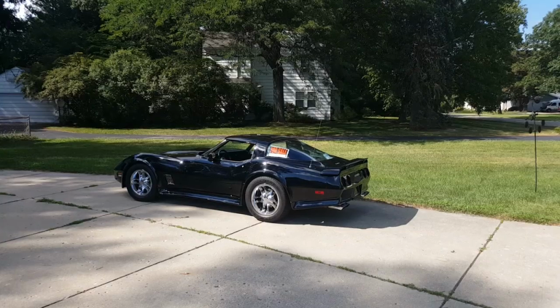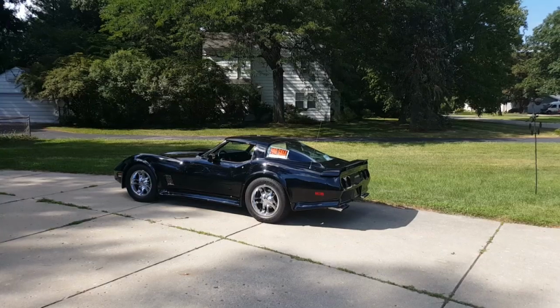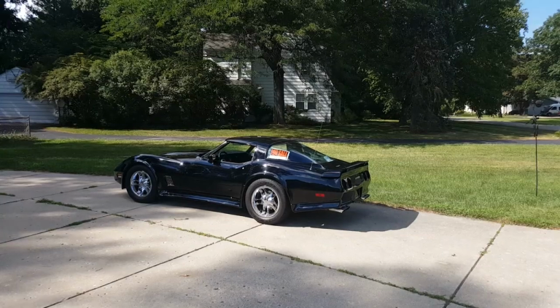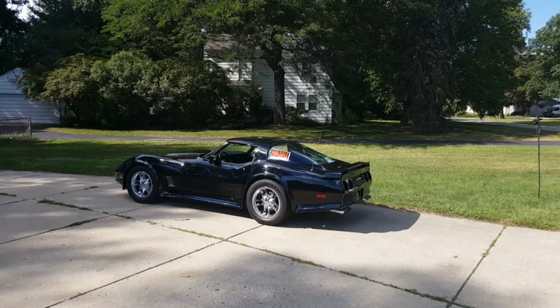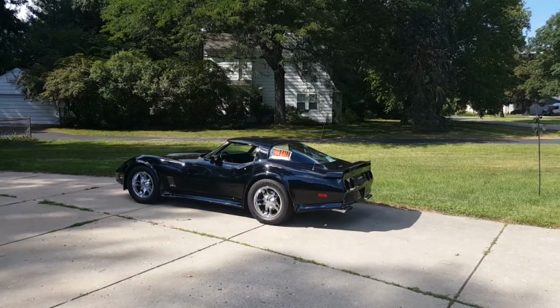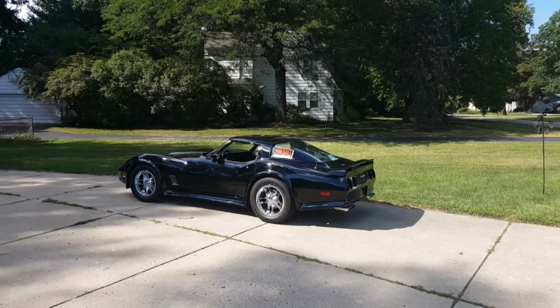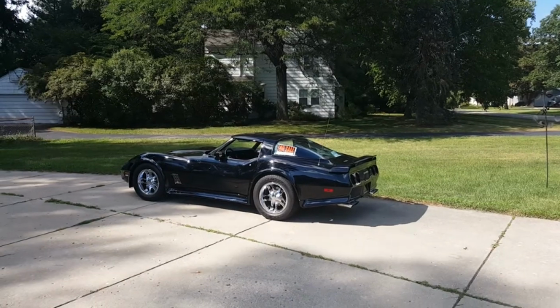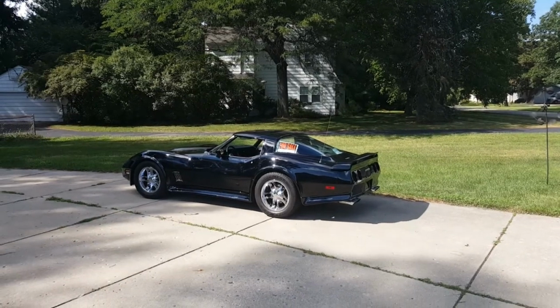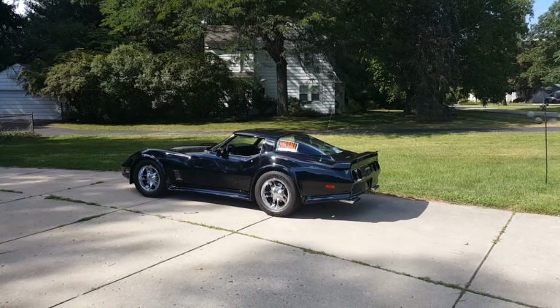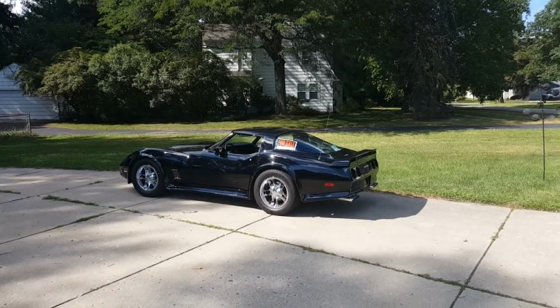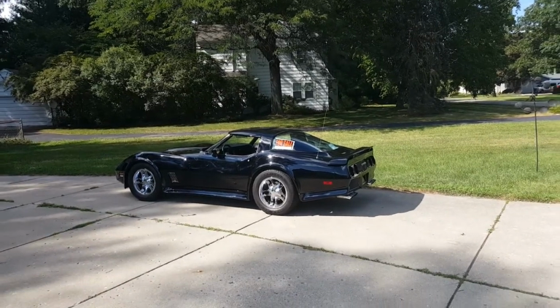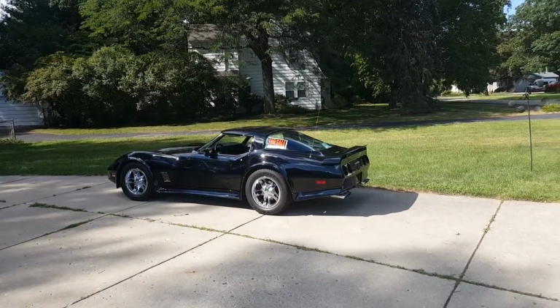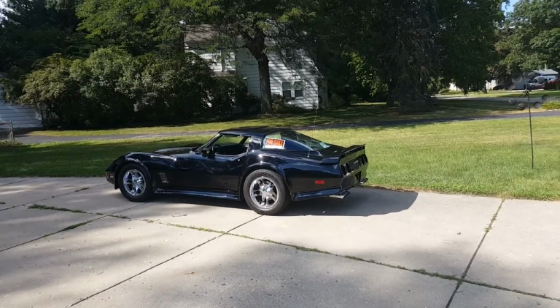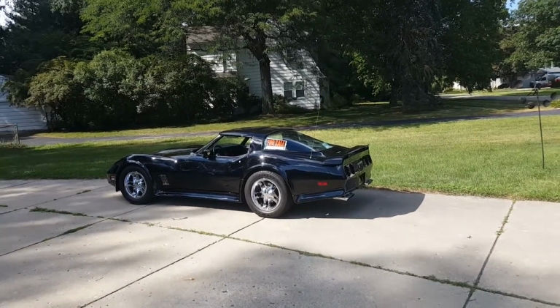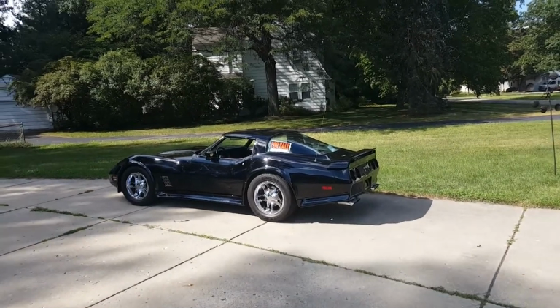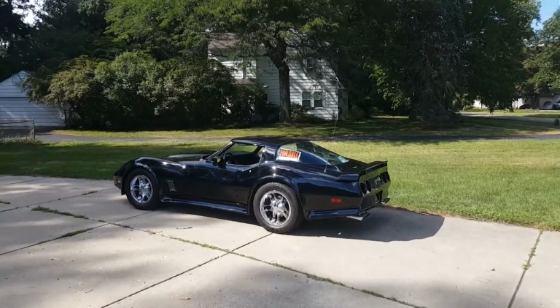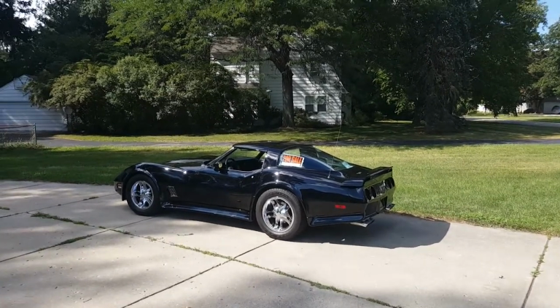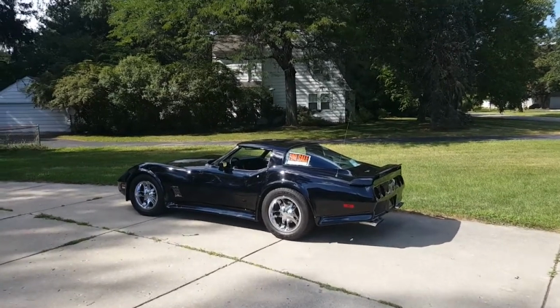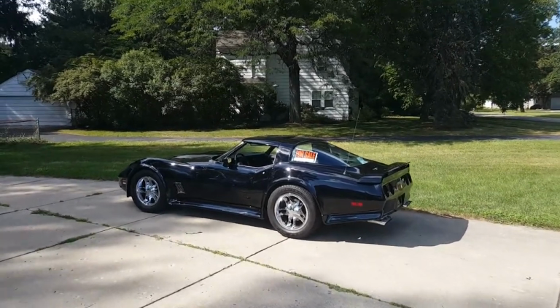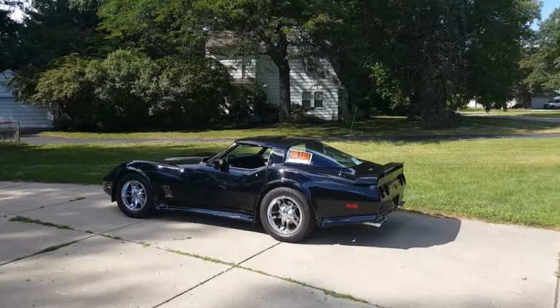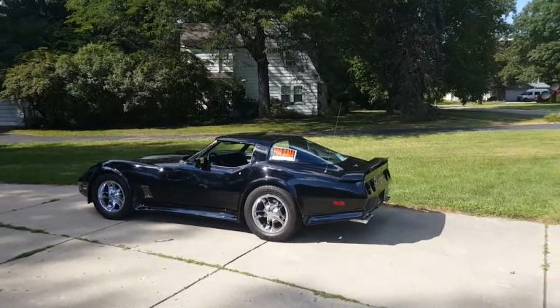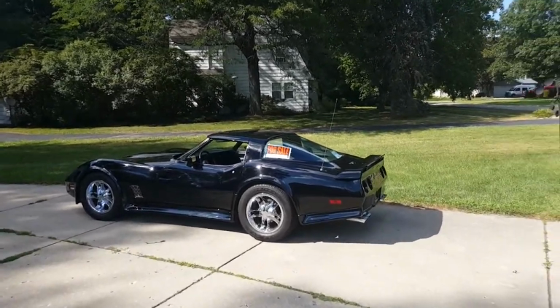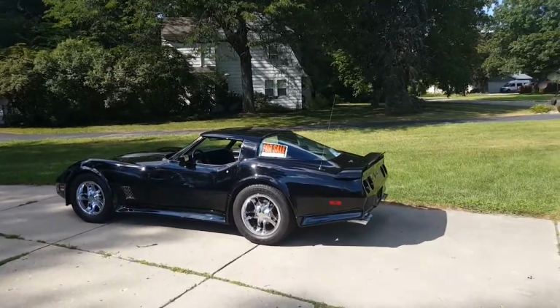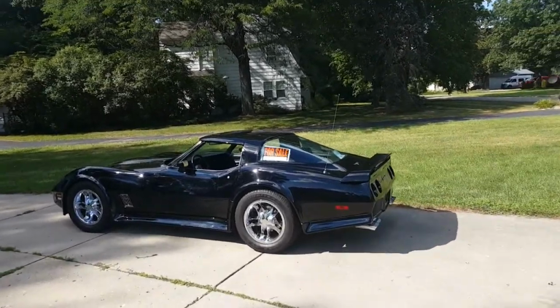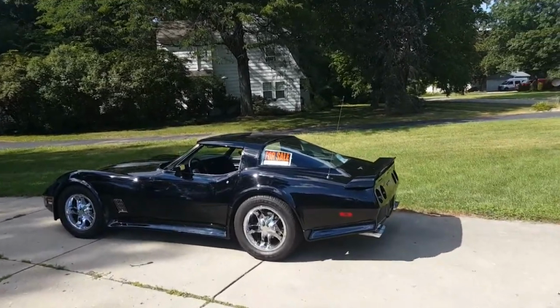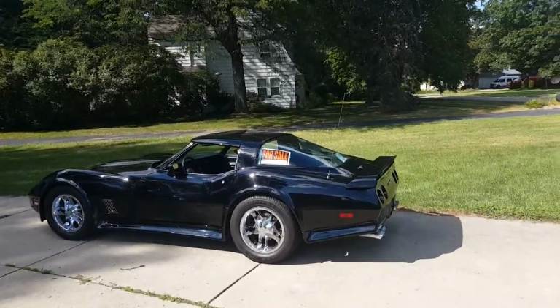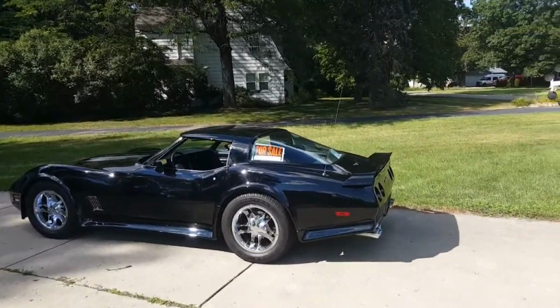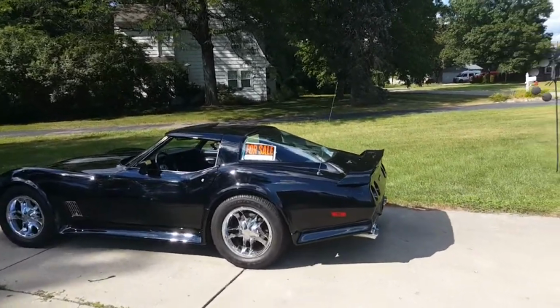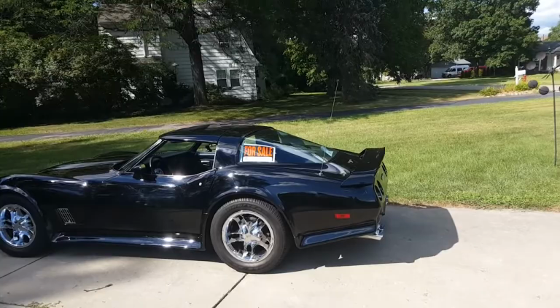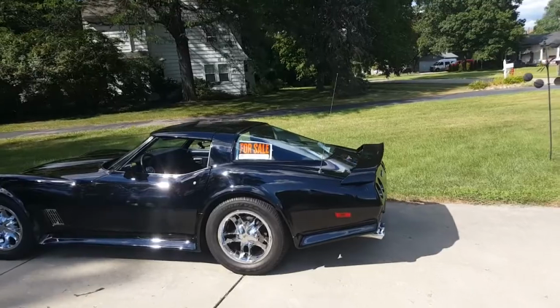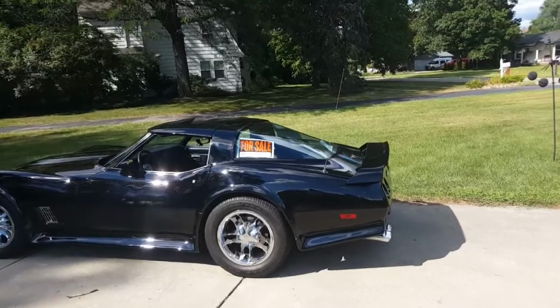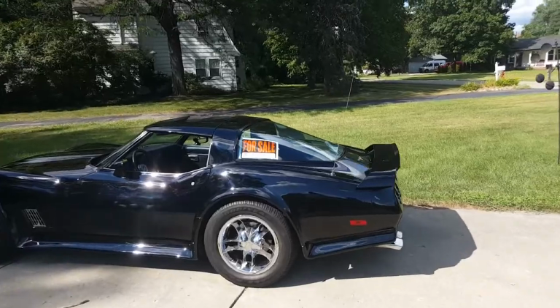This is my 1980 California Corvette. I've had it for about 10 years.